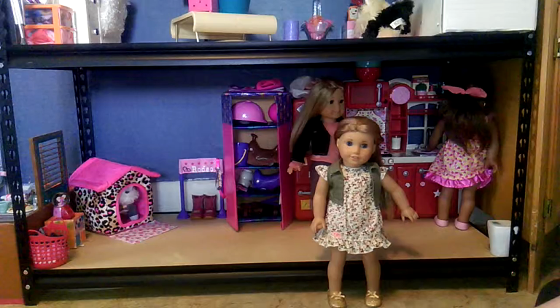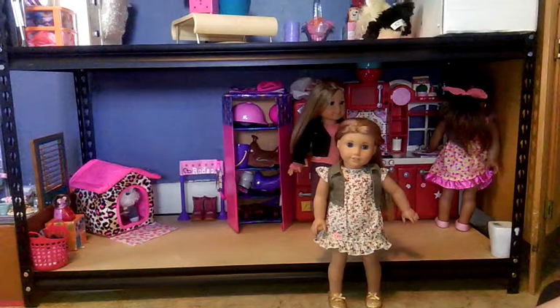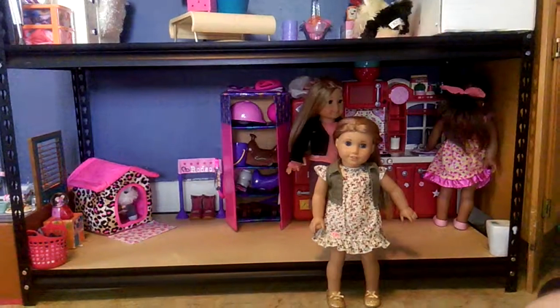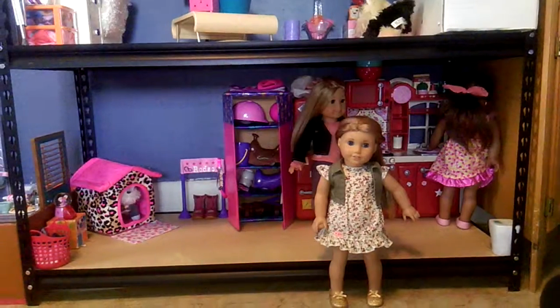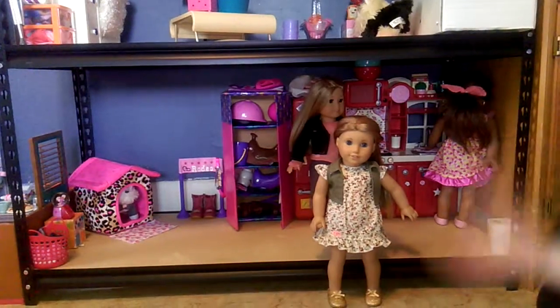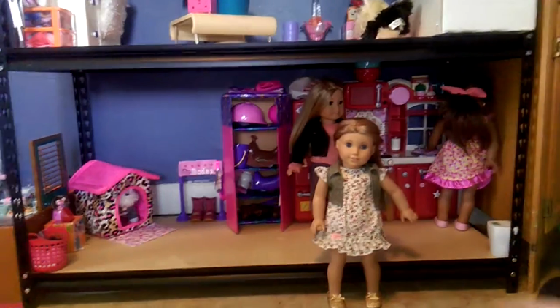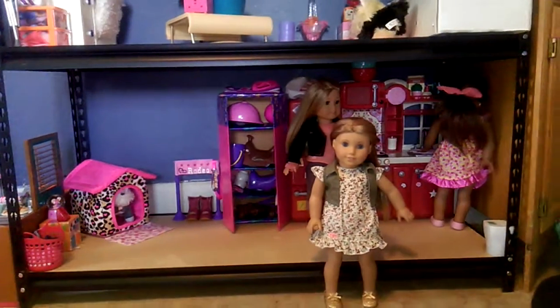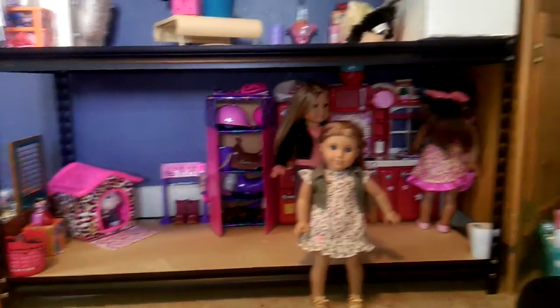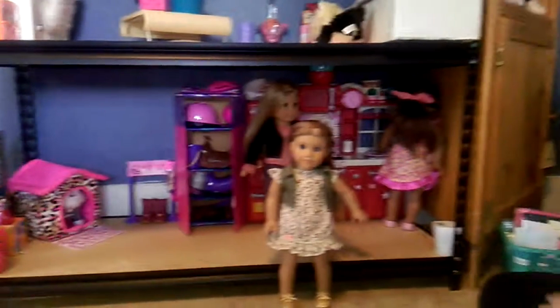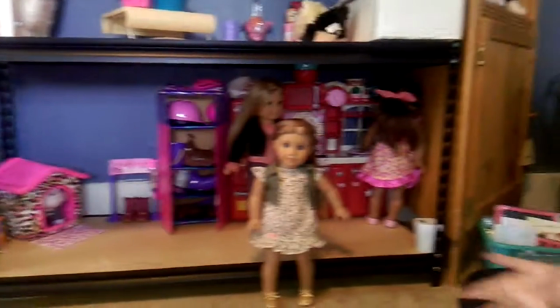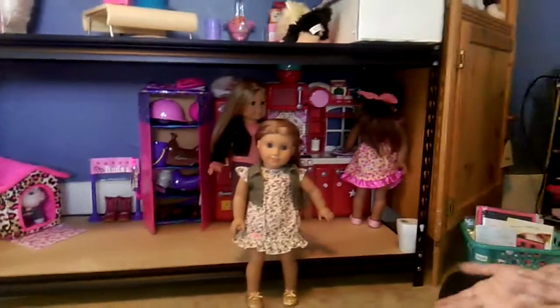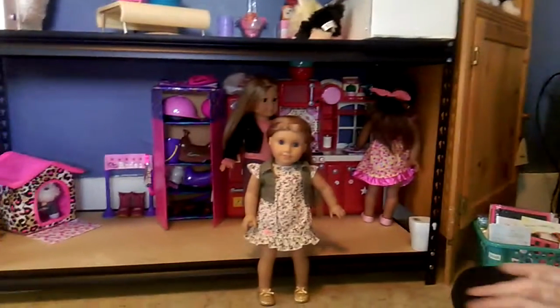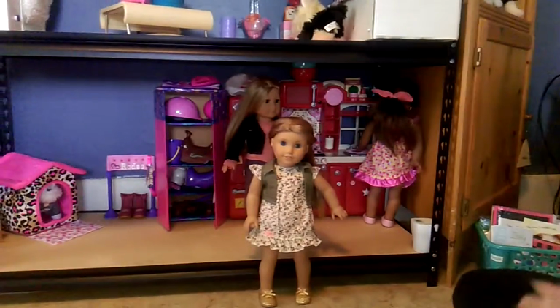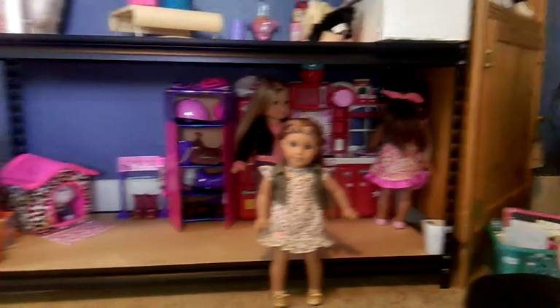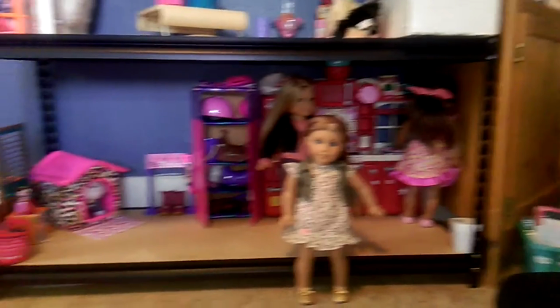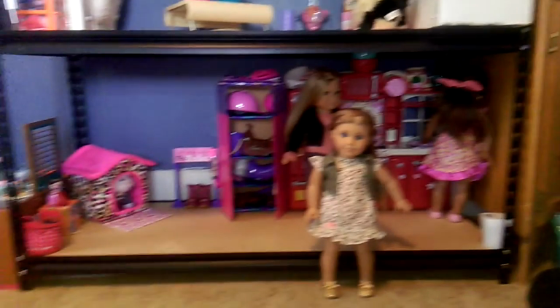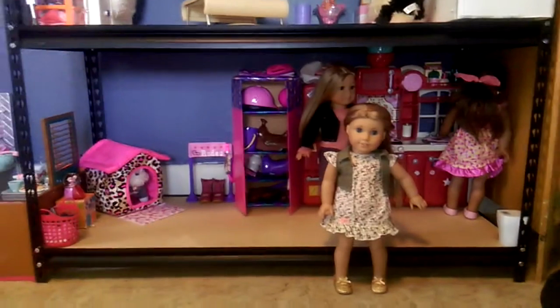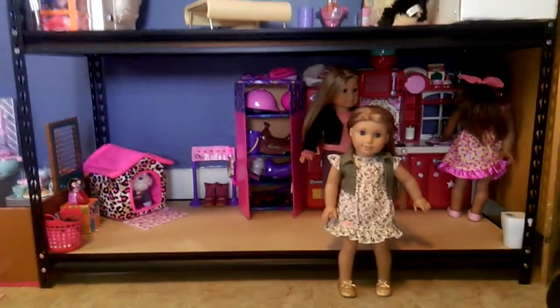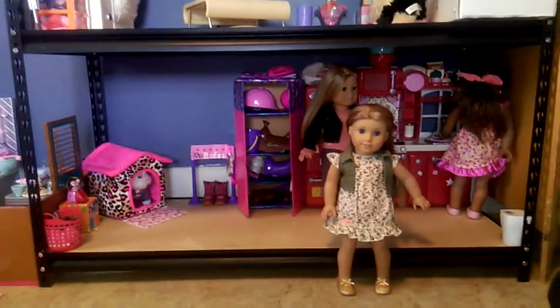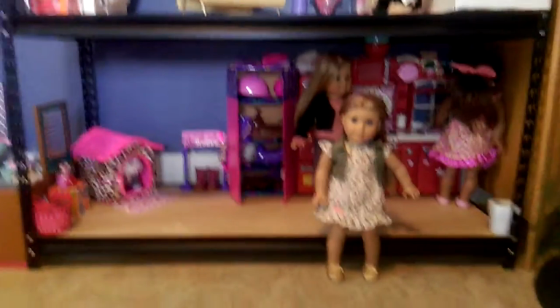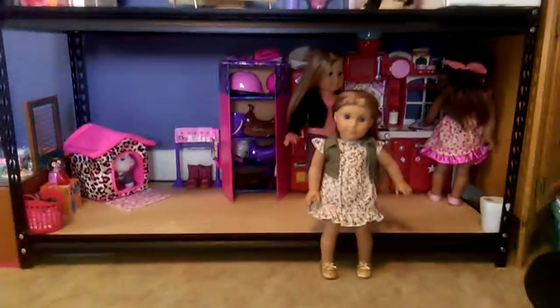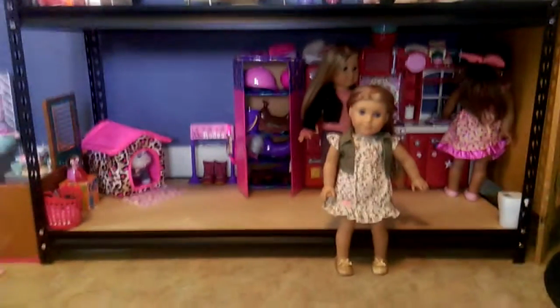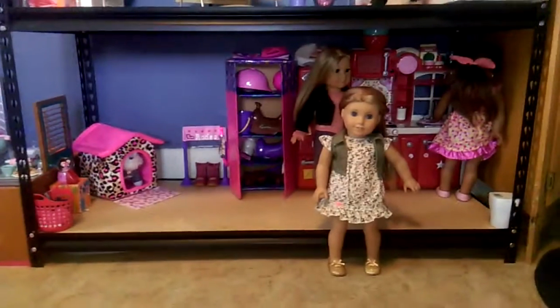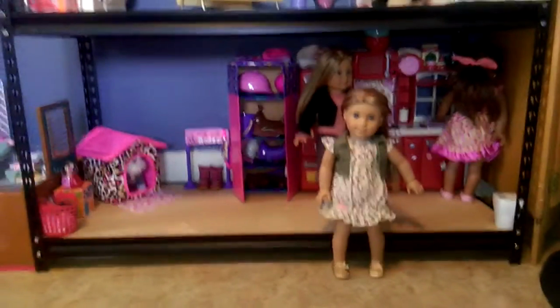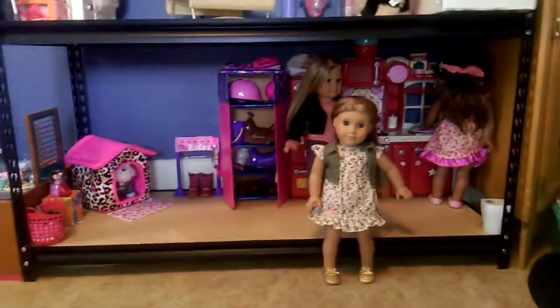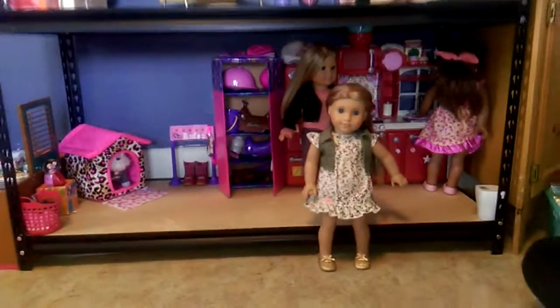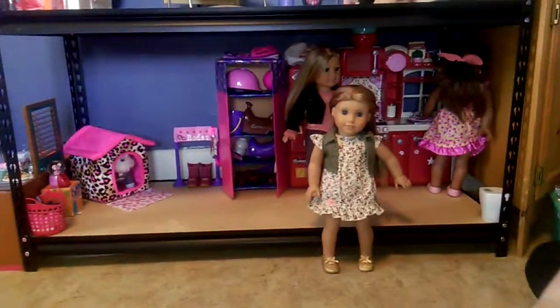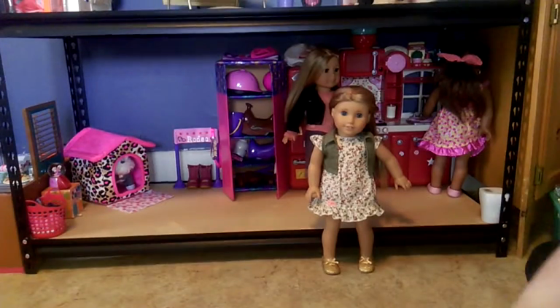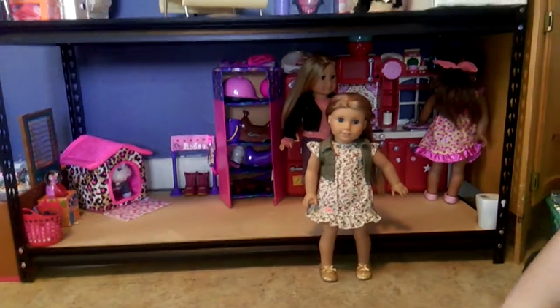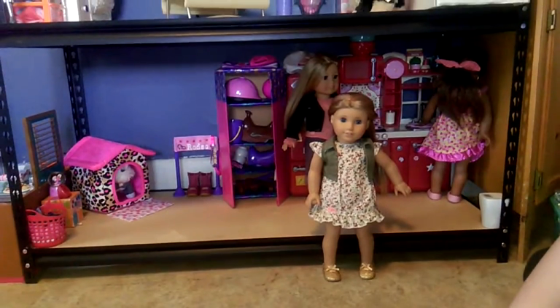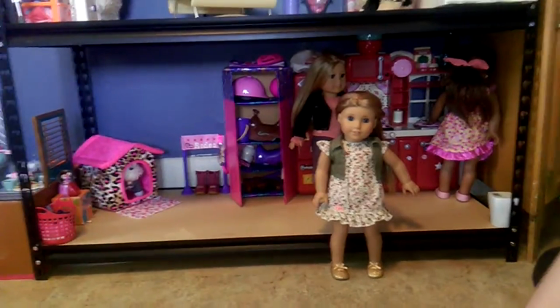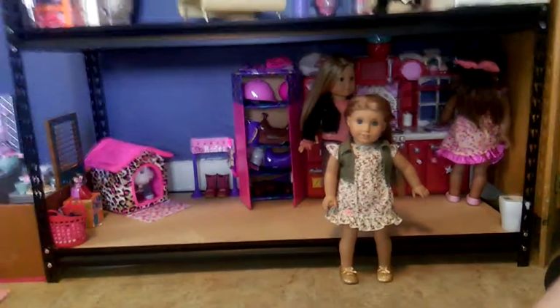Hey guys, it's Jazzy and McKenna. We're going to do a Dollar Tree haul, so let's get started.